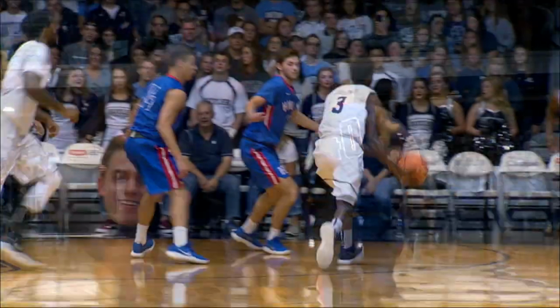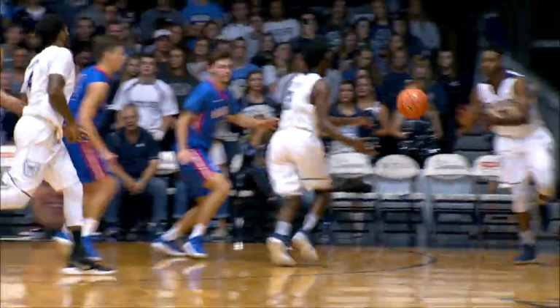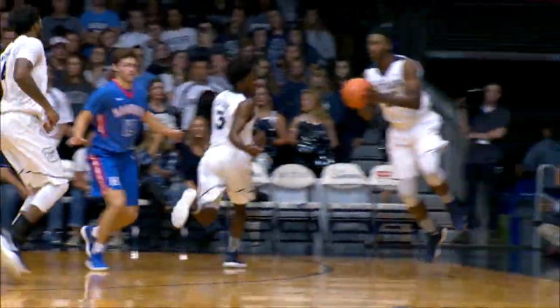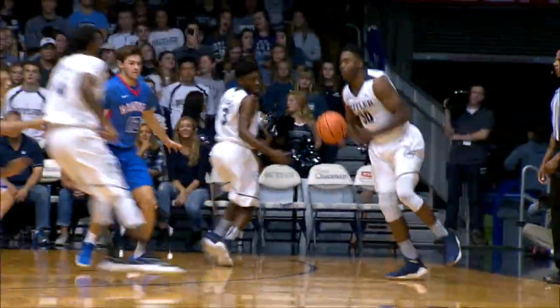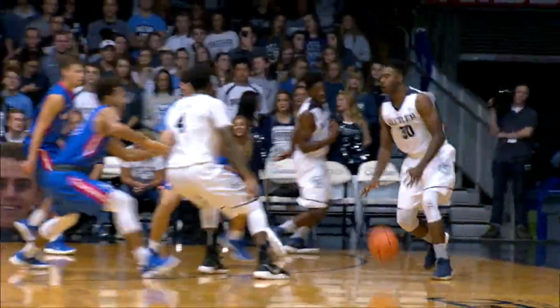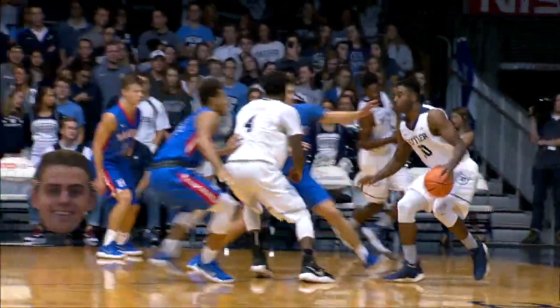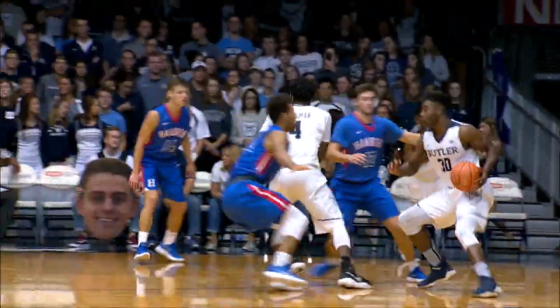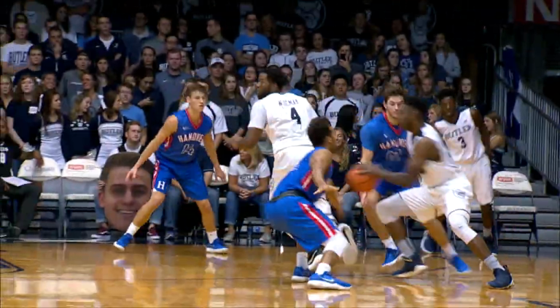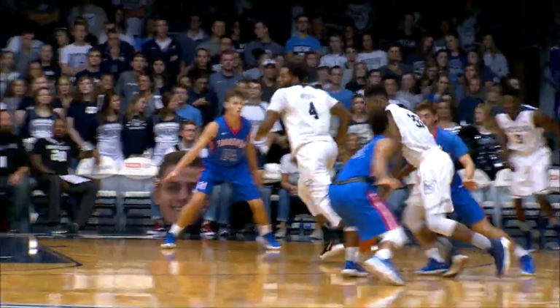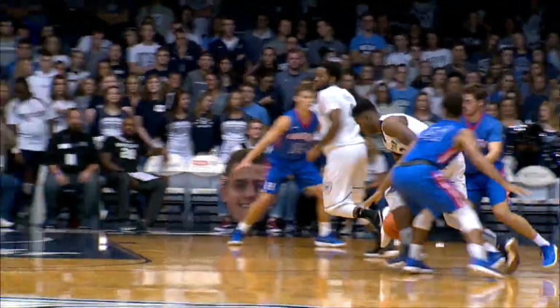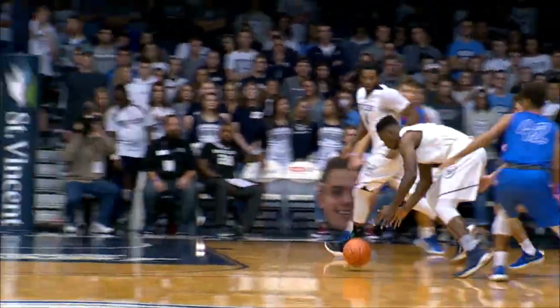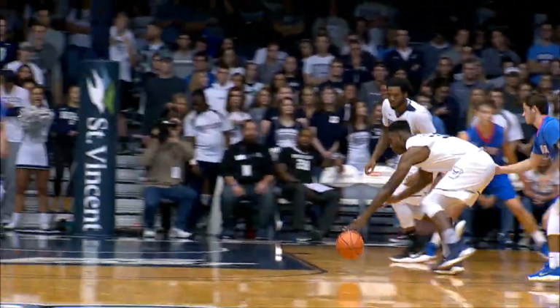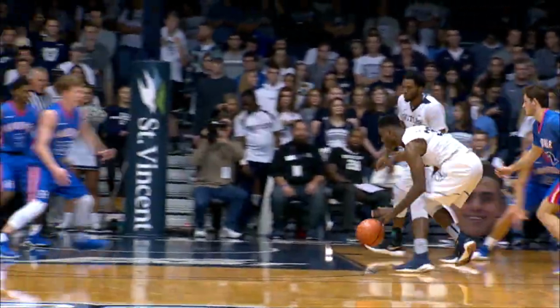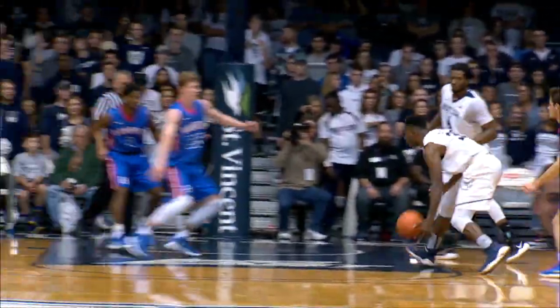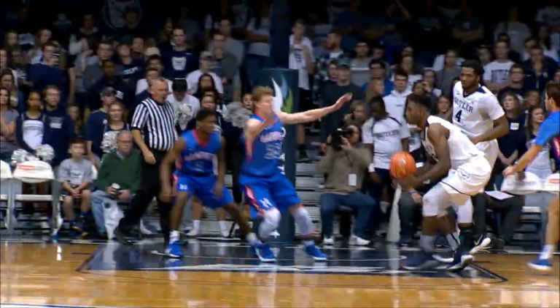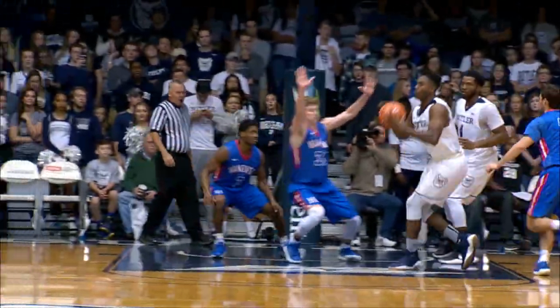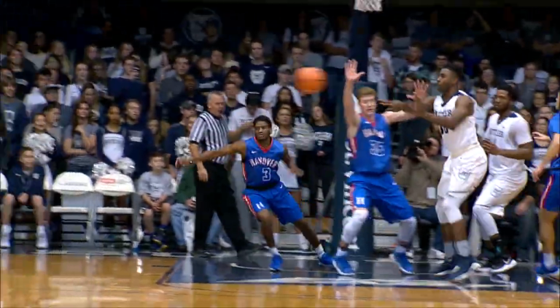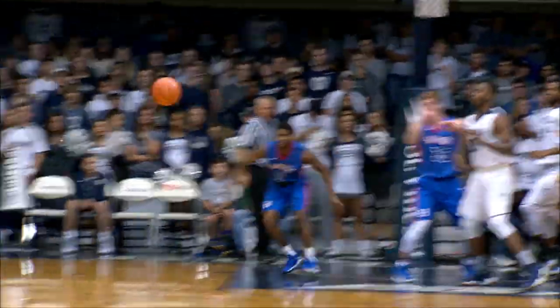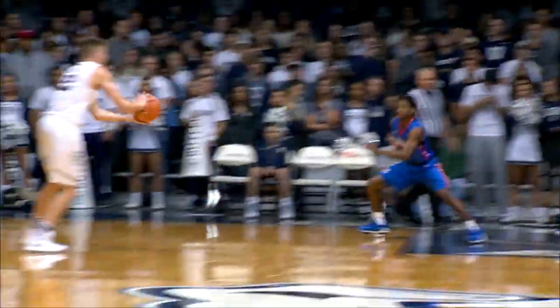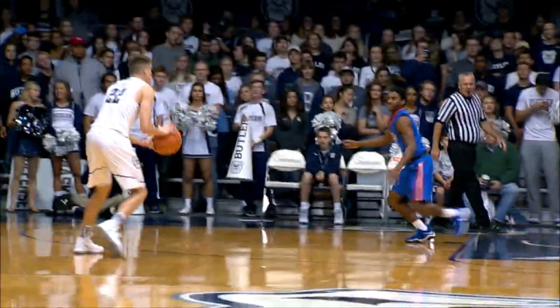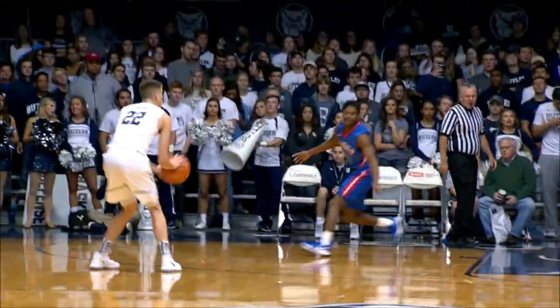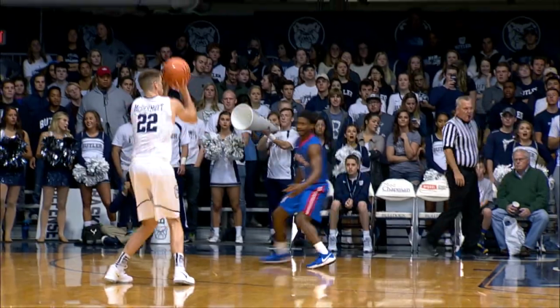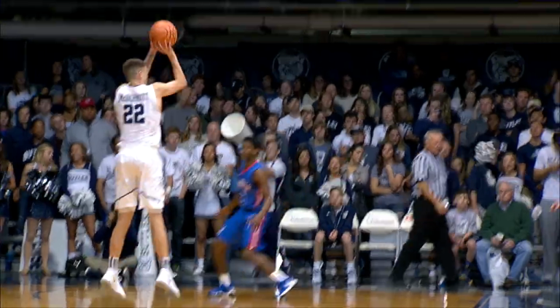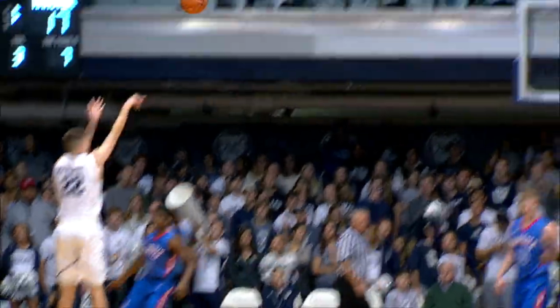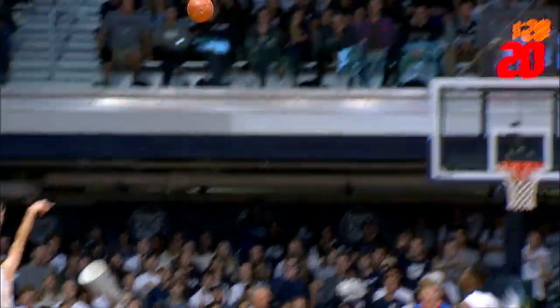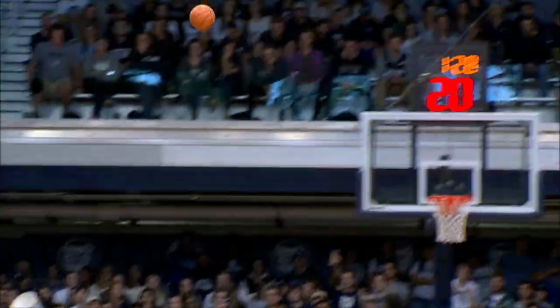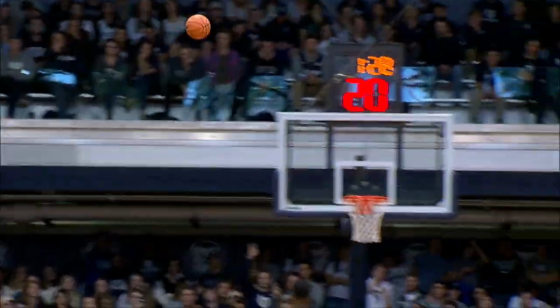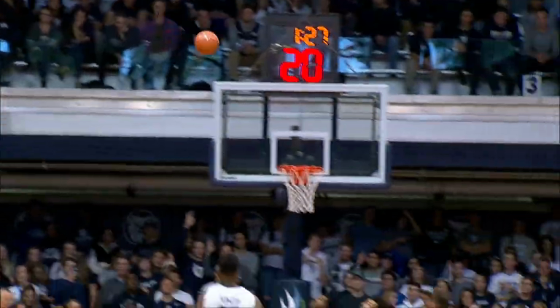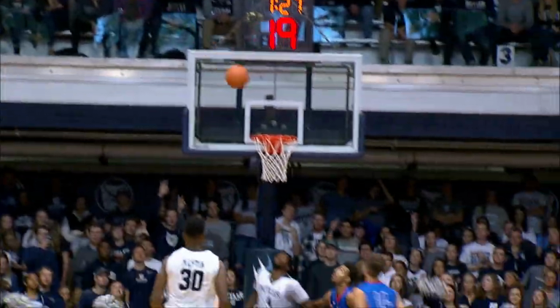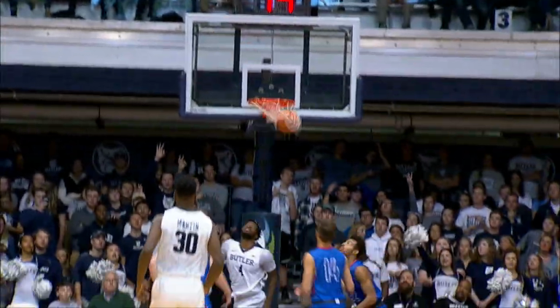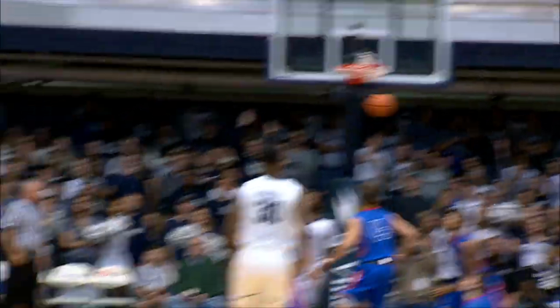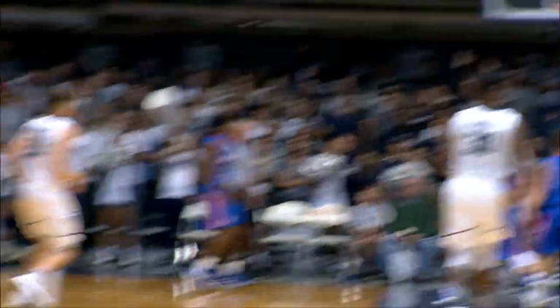Look at all those guards the Dogs had last year. They all brought different elements to the table, right? Nate Fowler is your stretch guy — he can shoot it. You see Sean McDermott.